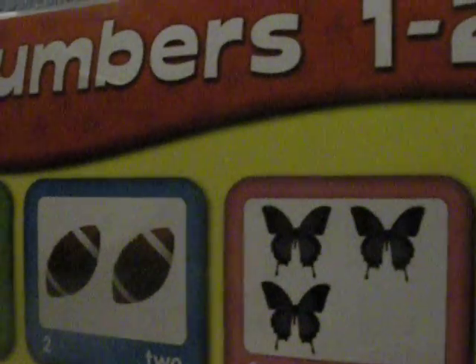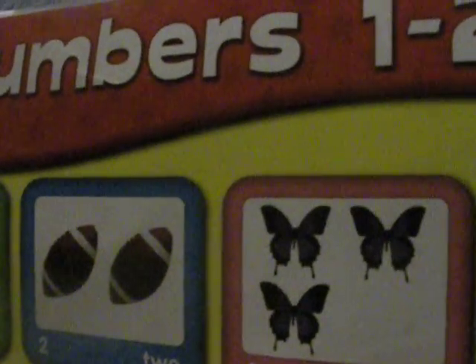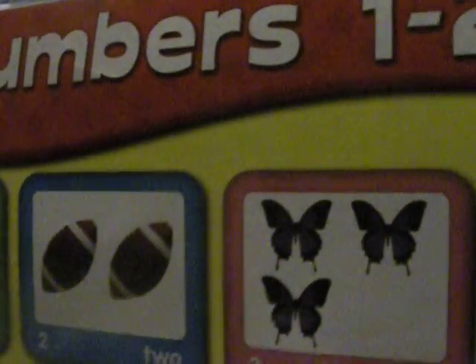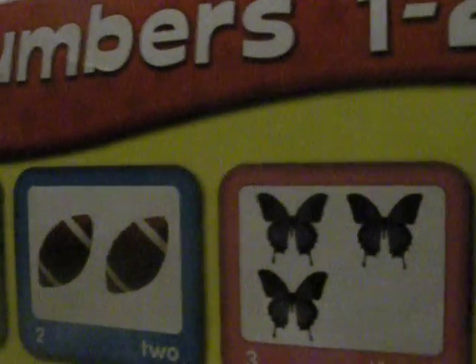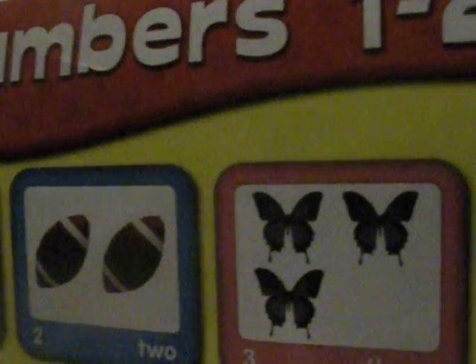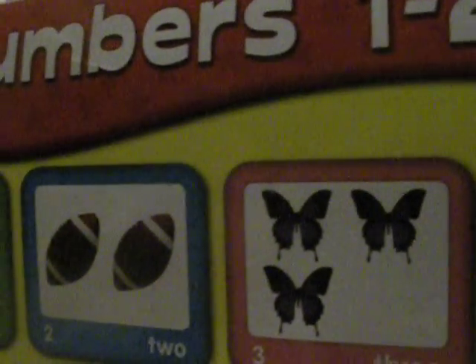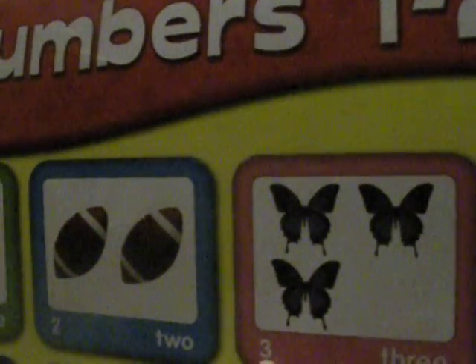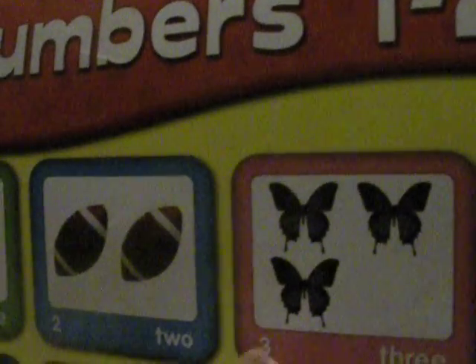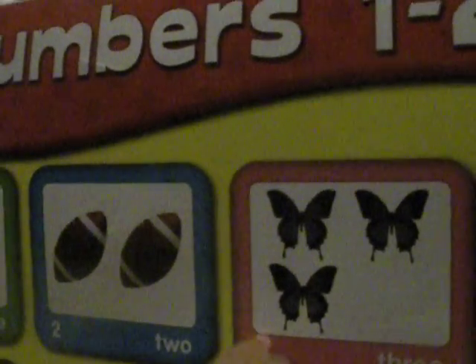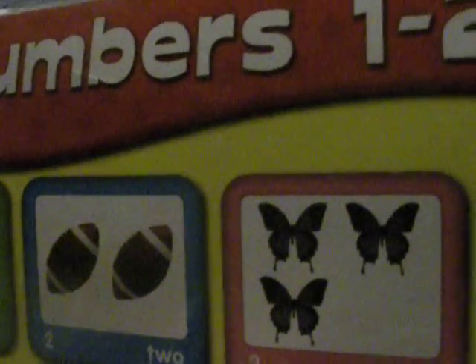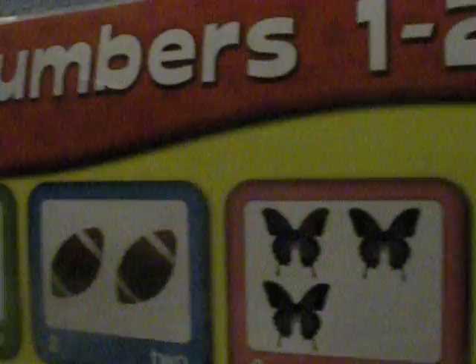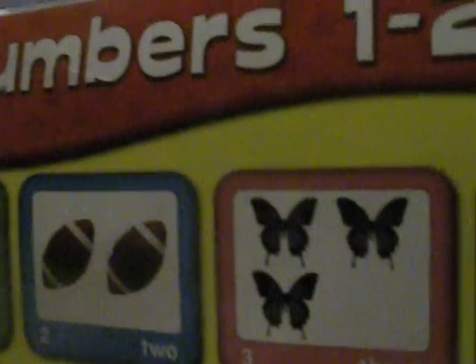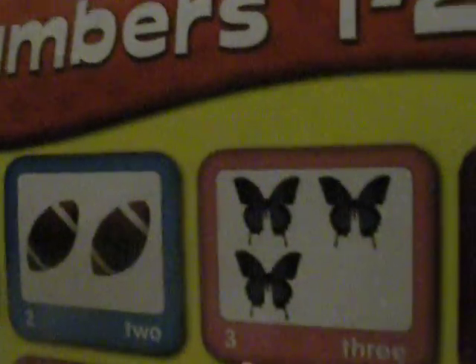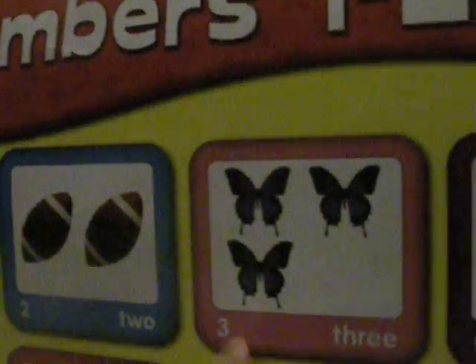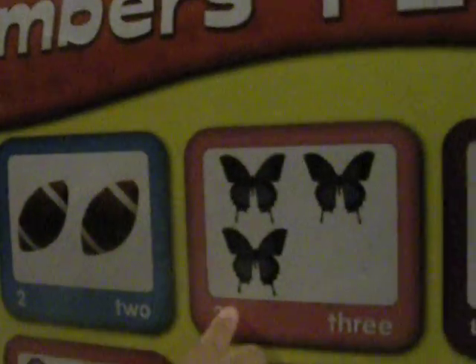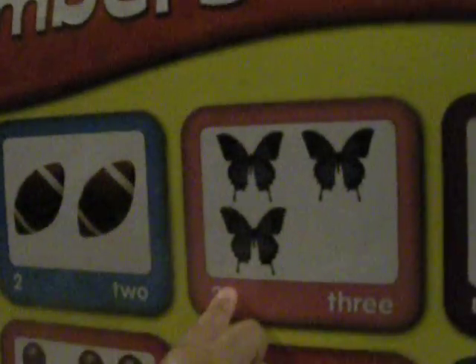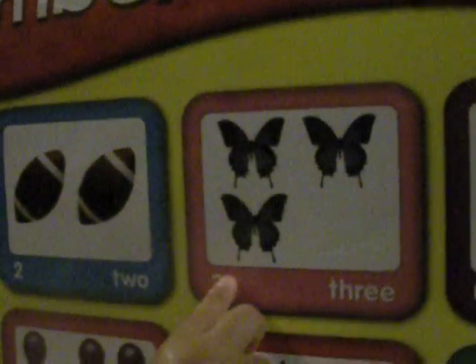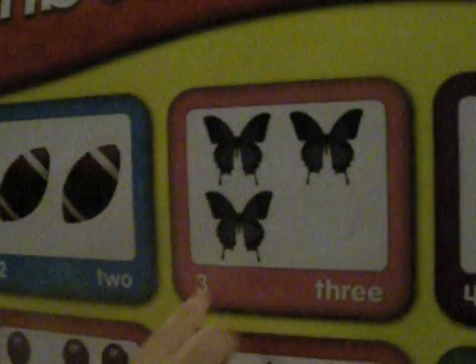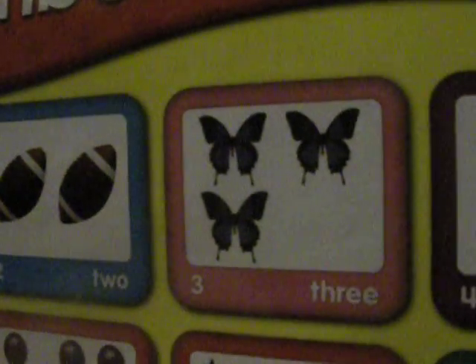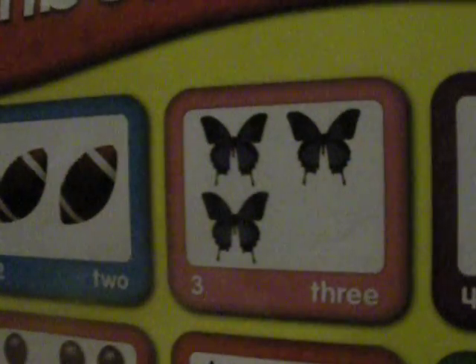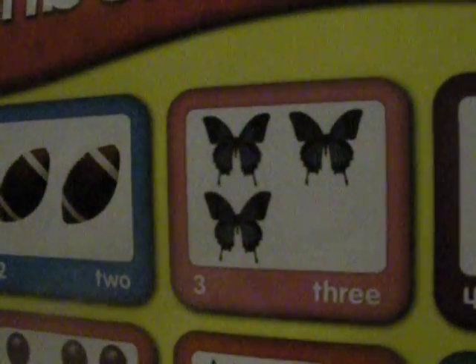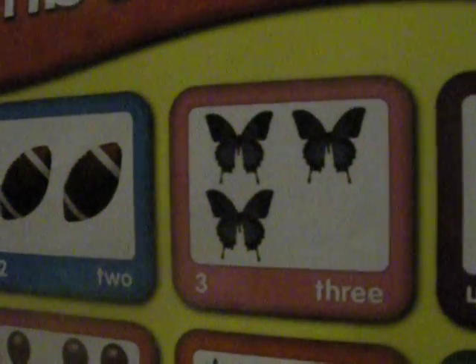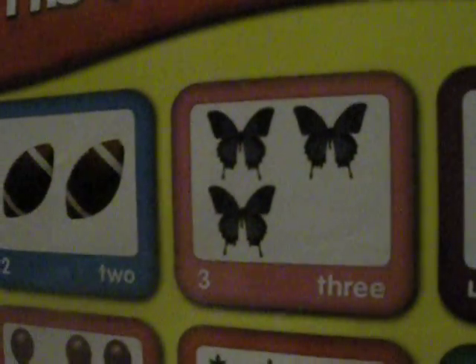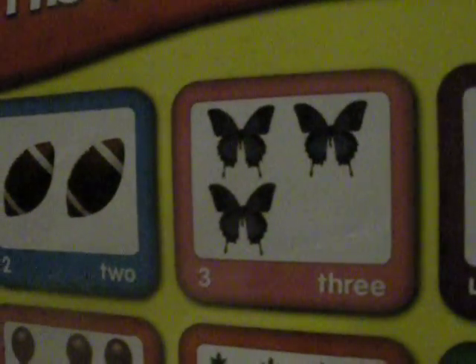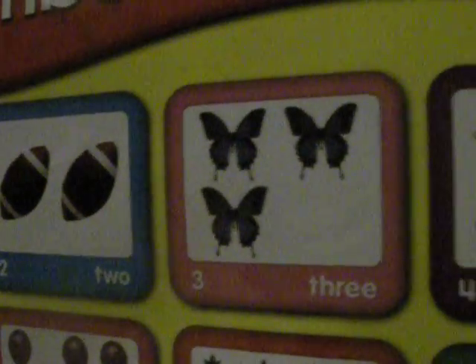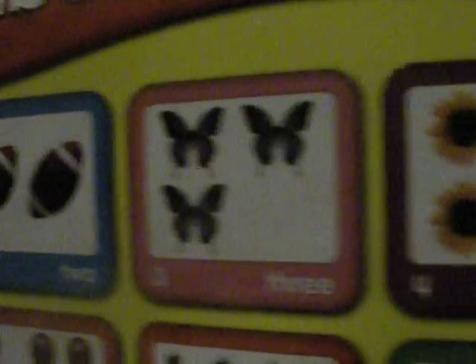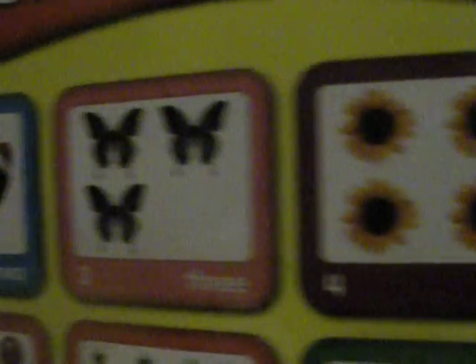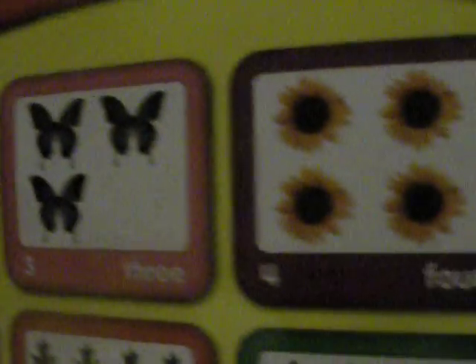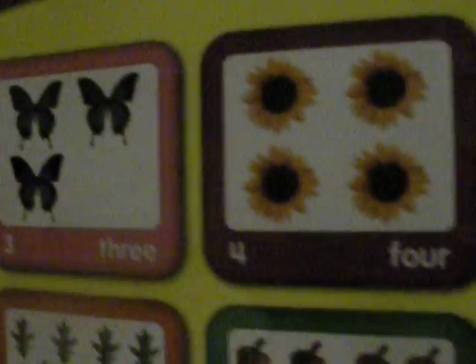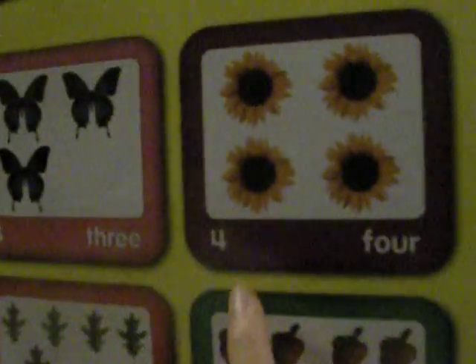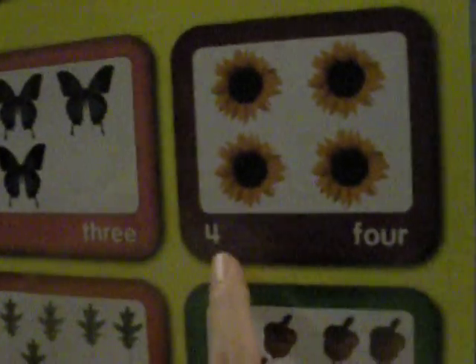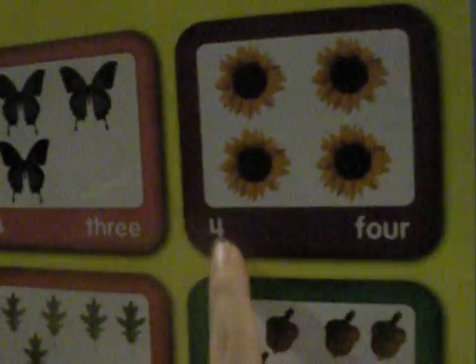What about this one? Three. Five. Three. Butterfly. Good job.